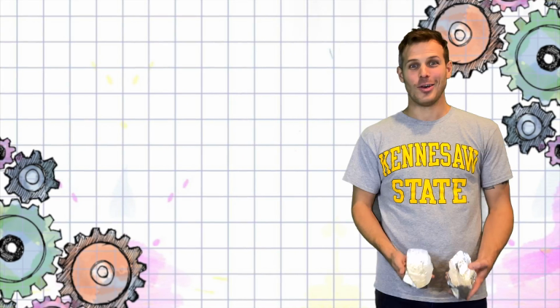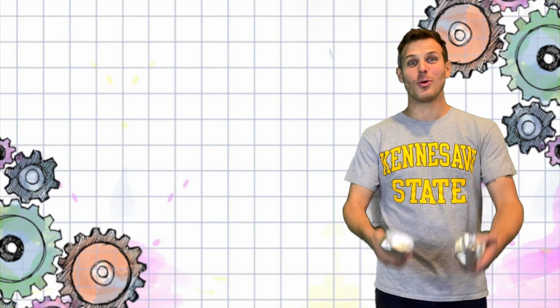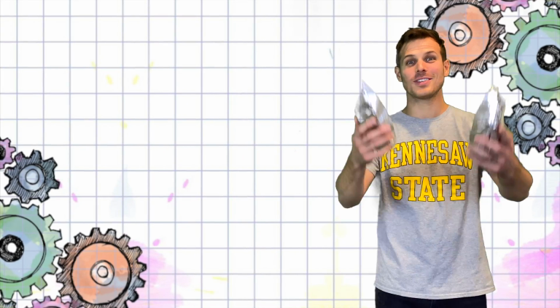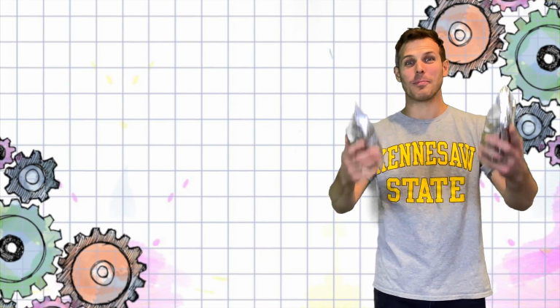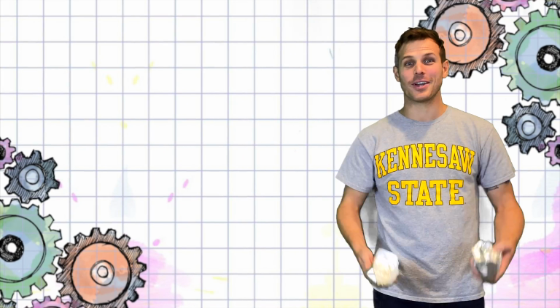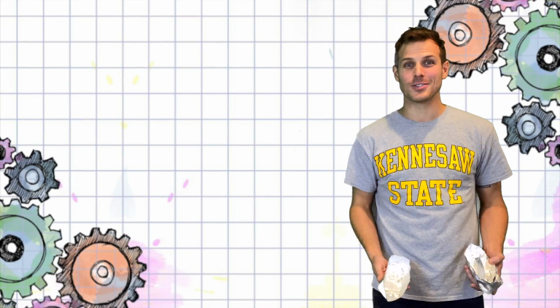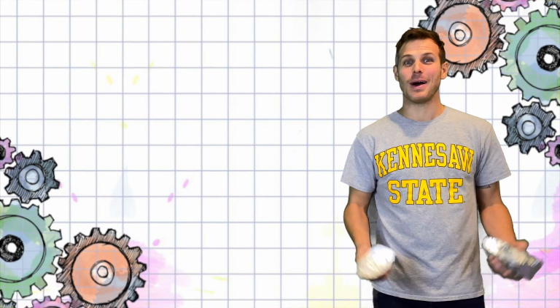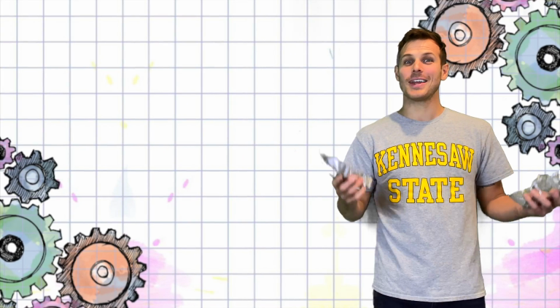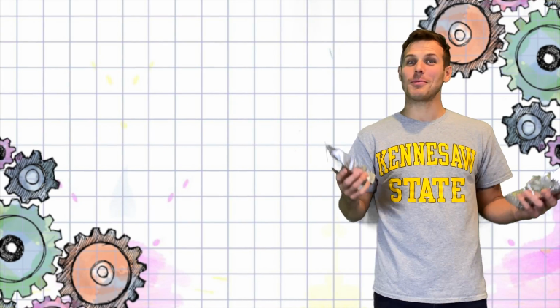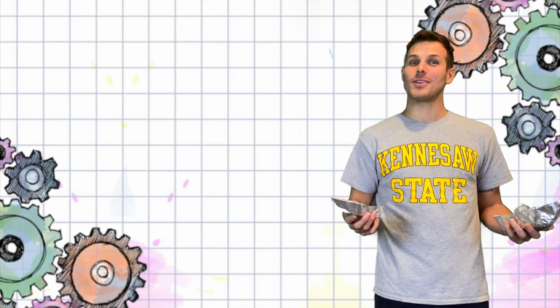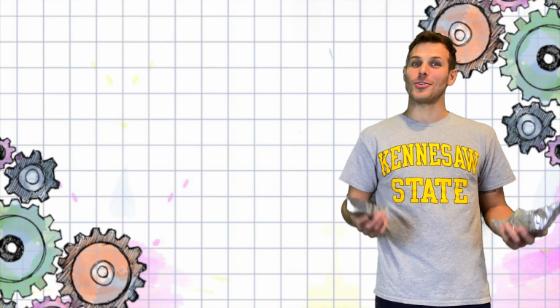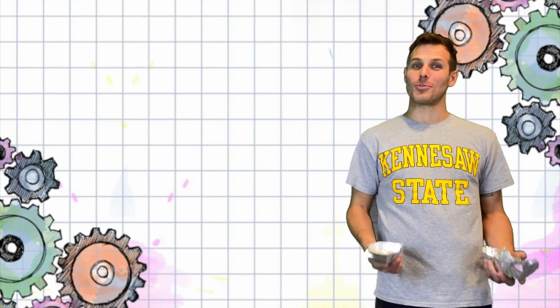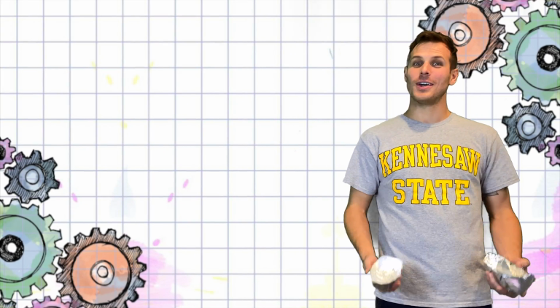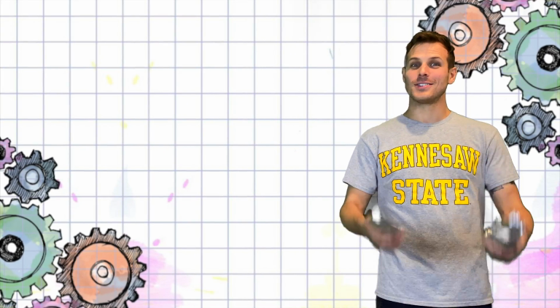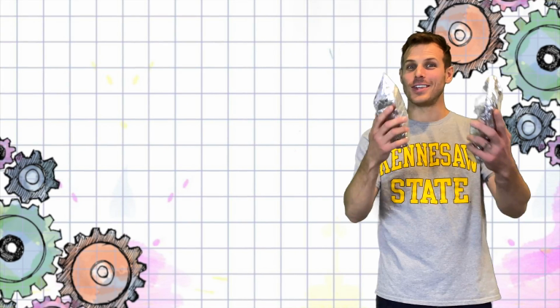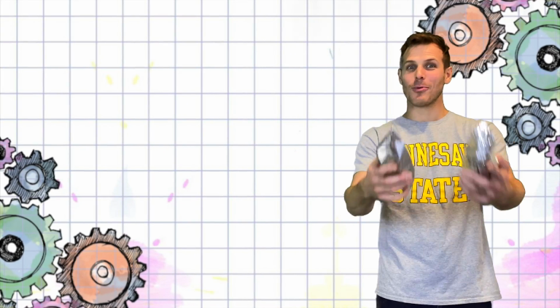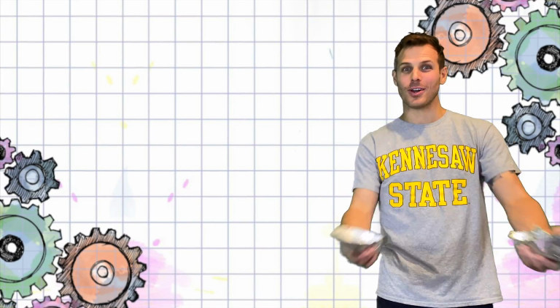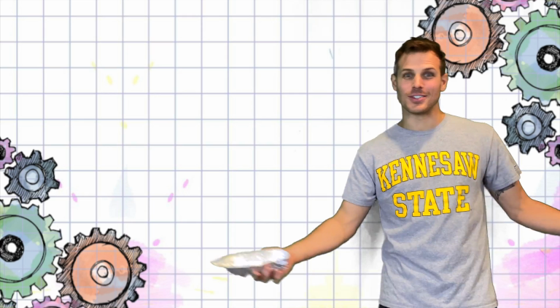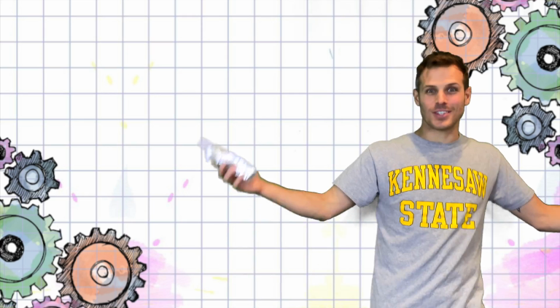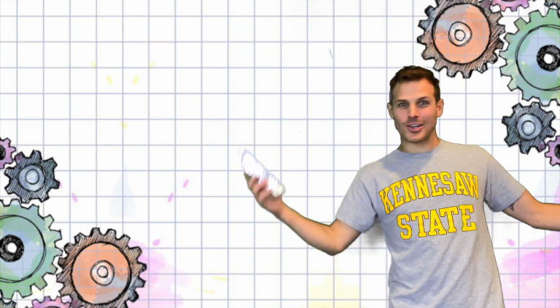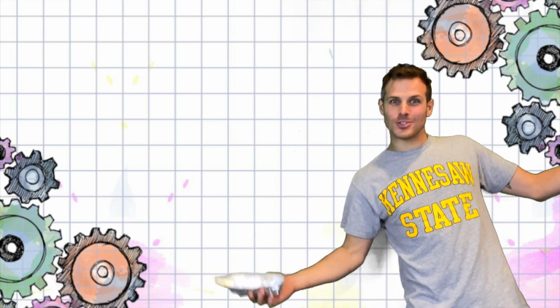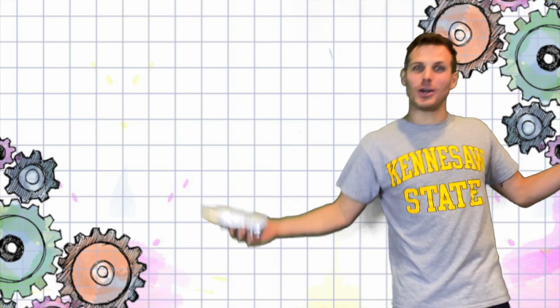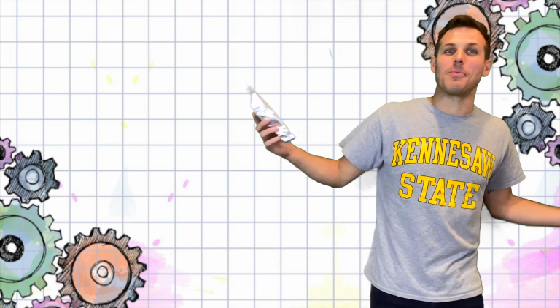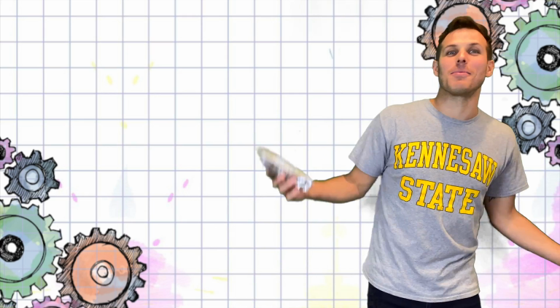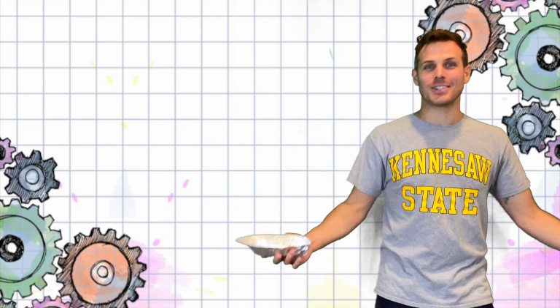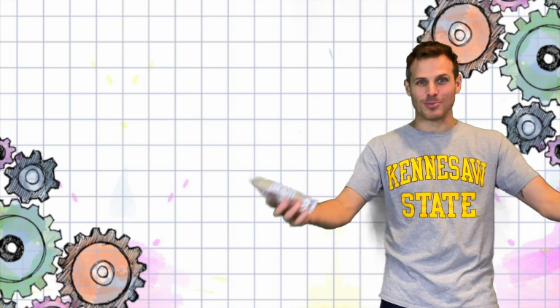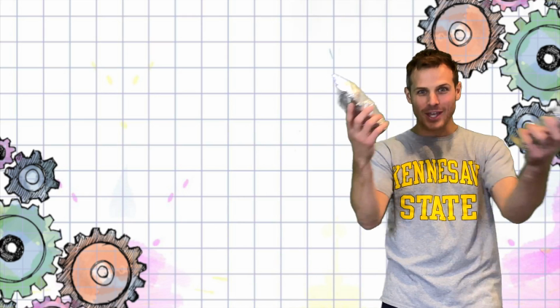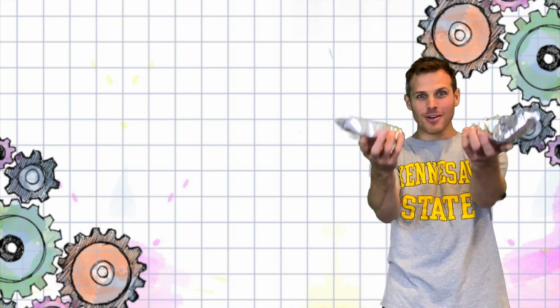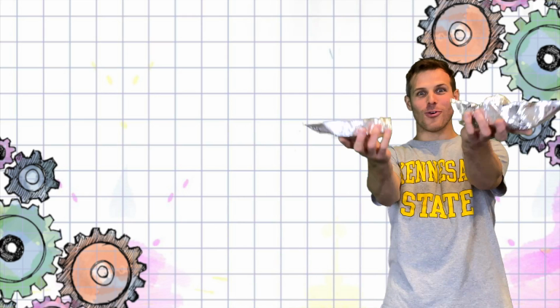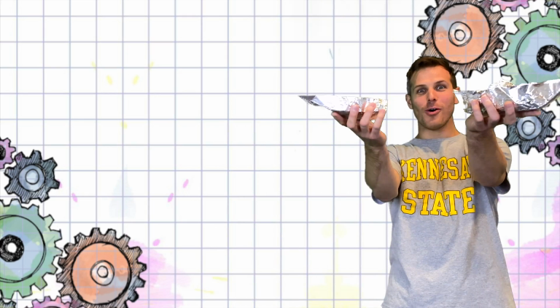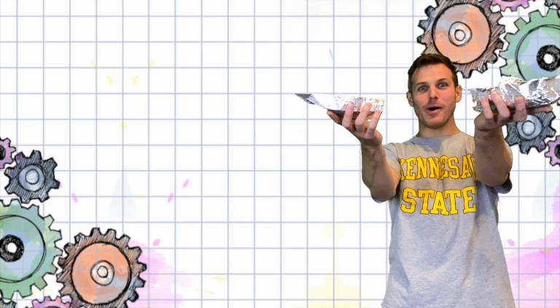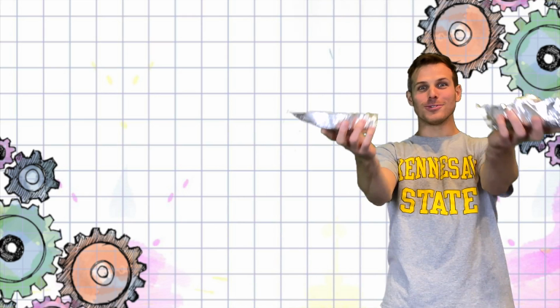What's up, makers? My name is Luke. Today we're gonna sink or swim and make some tinfoil boats.